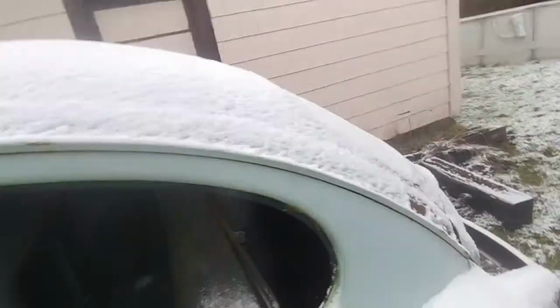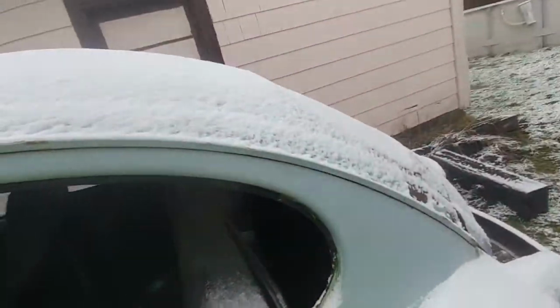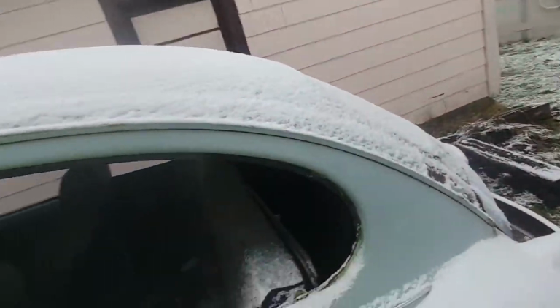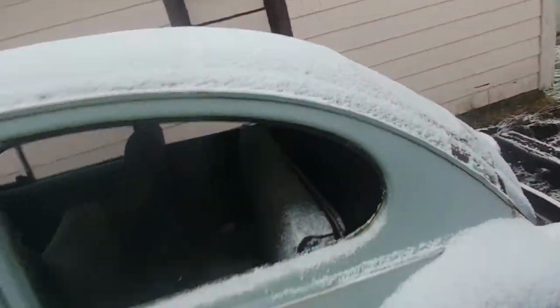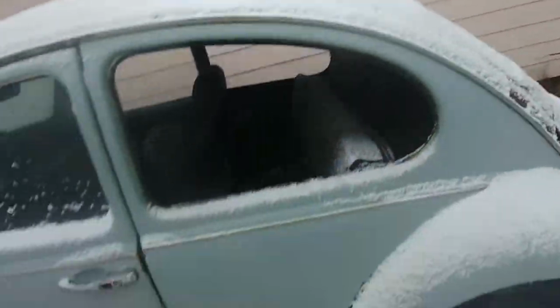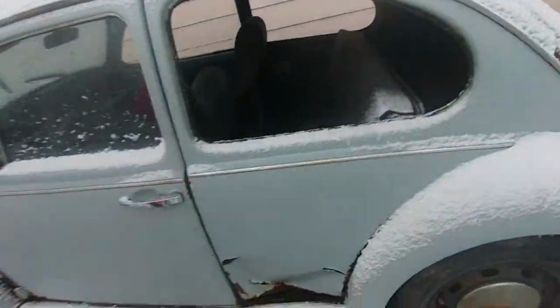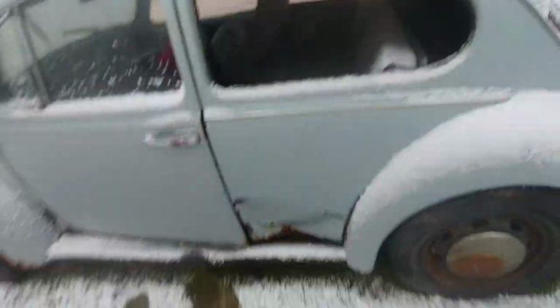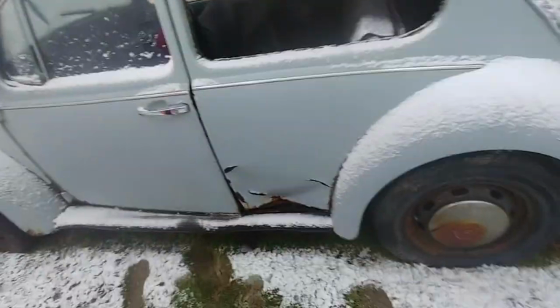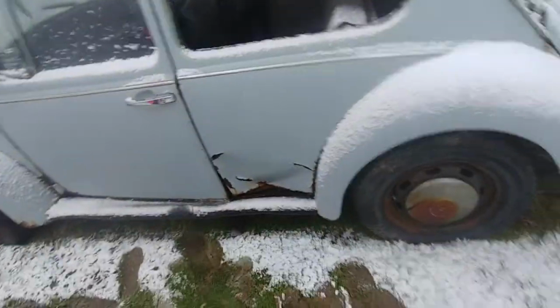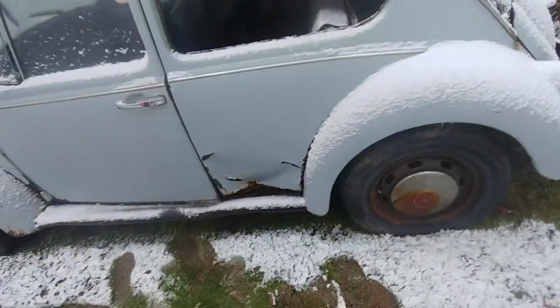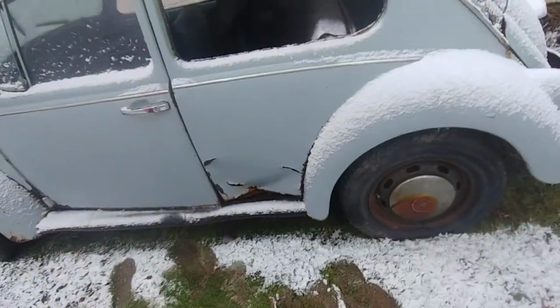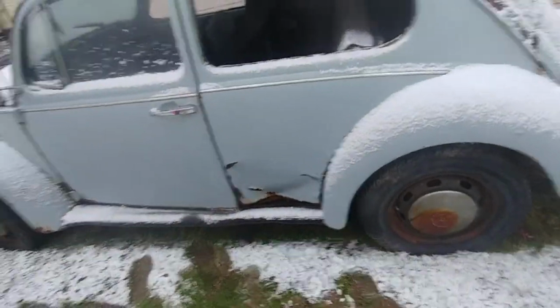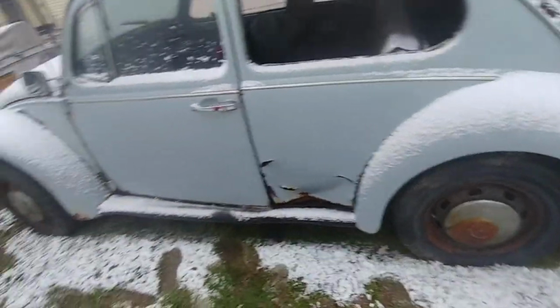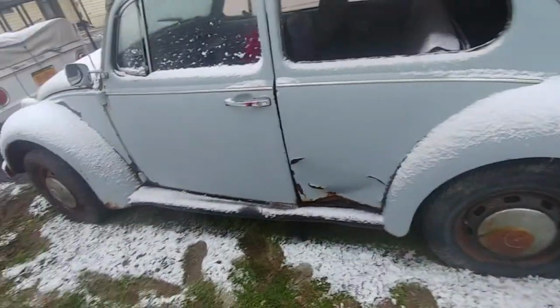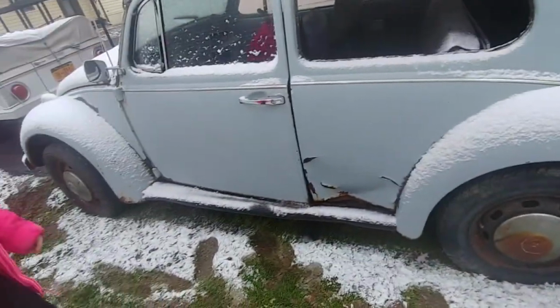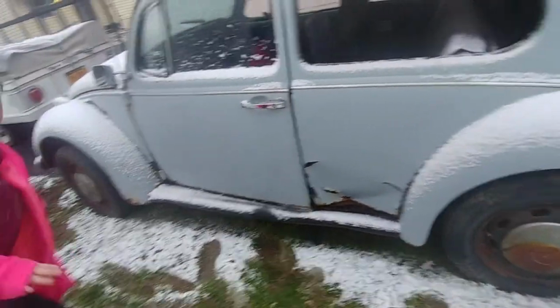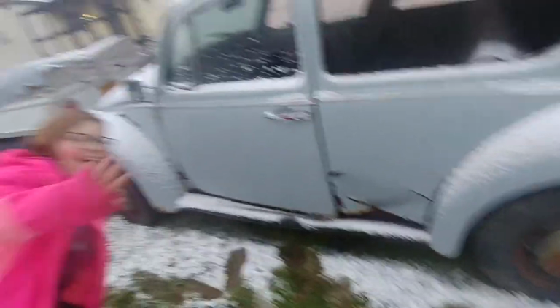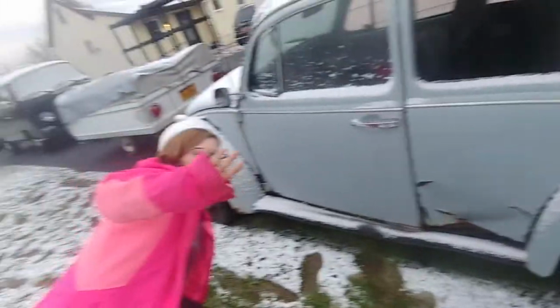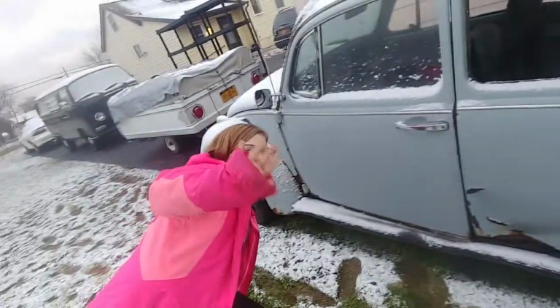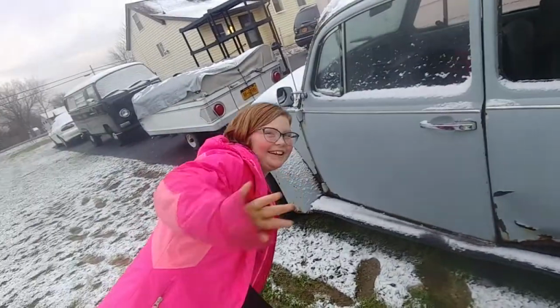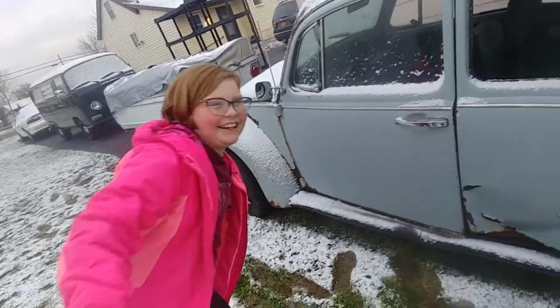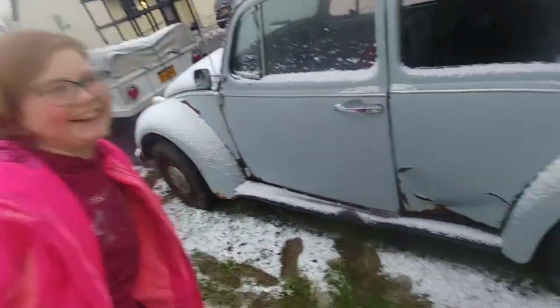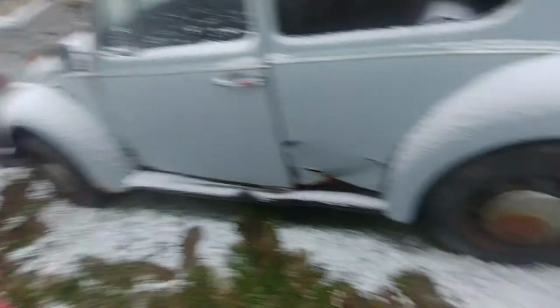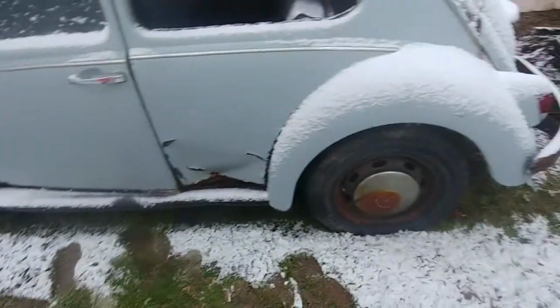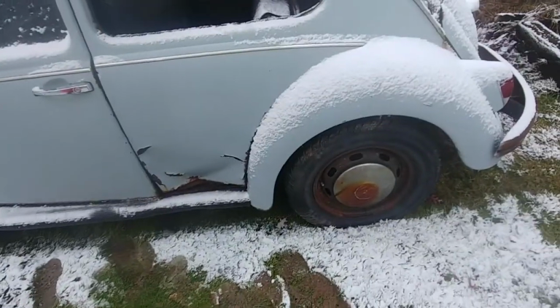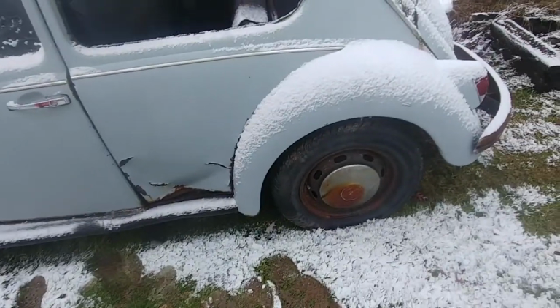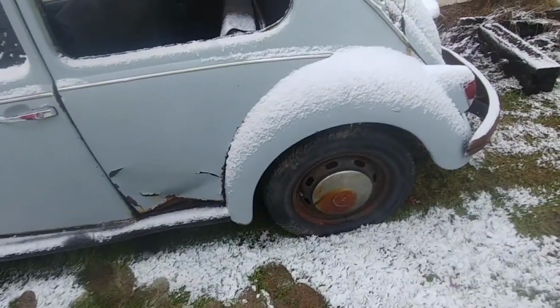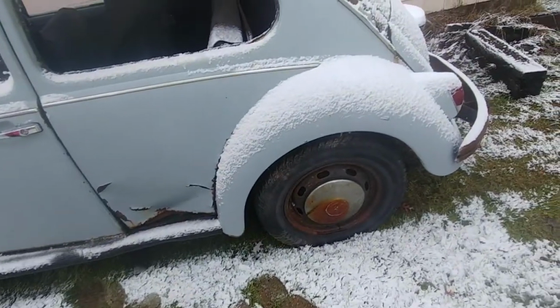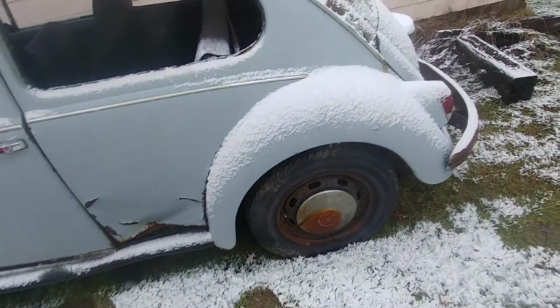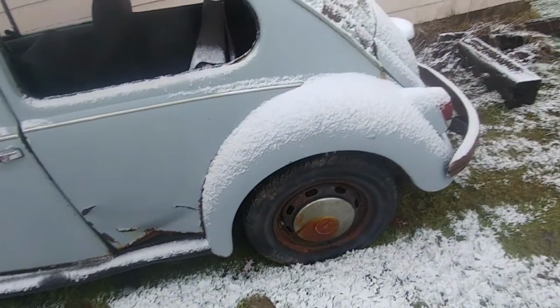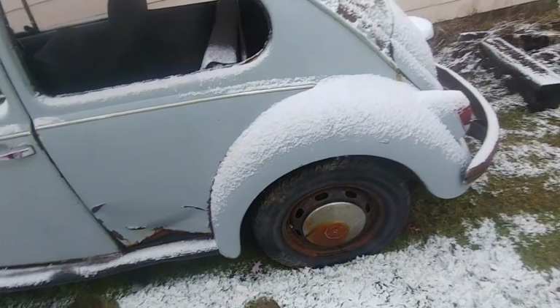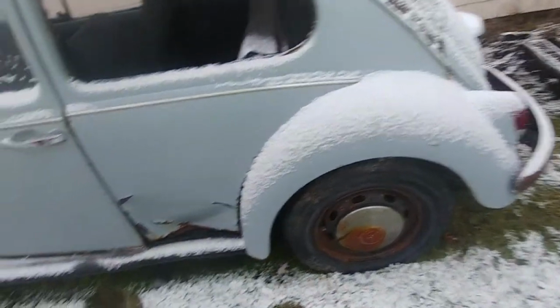Before we move this, I had to switch out a bunch of the tires and crack all the brake drums loose and get all that so it could roll.